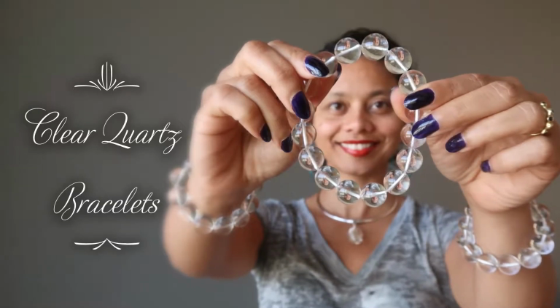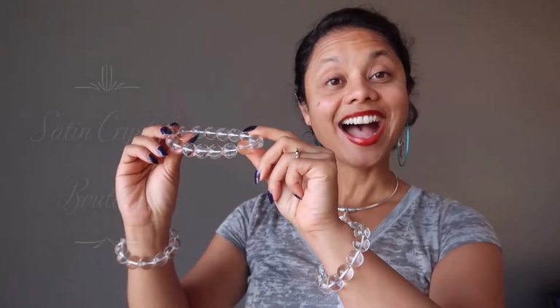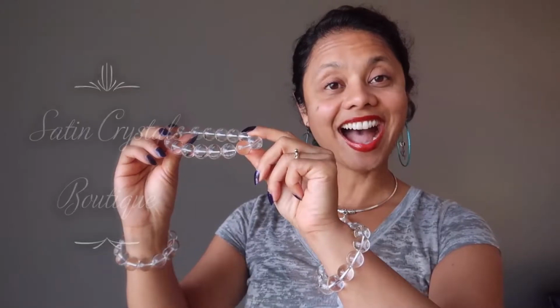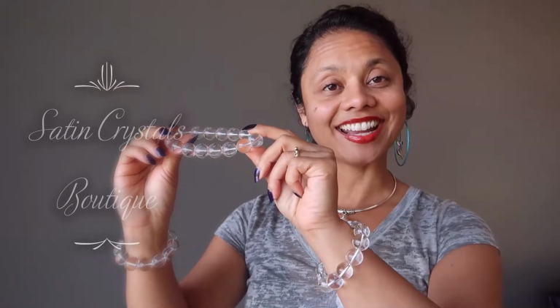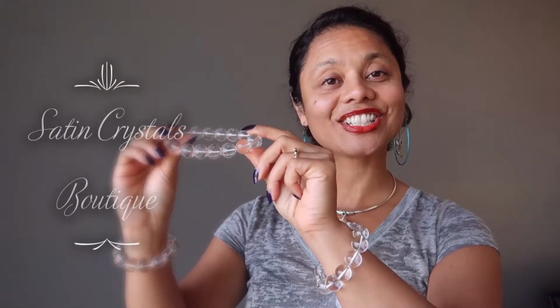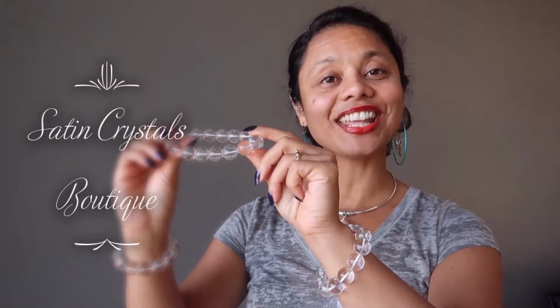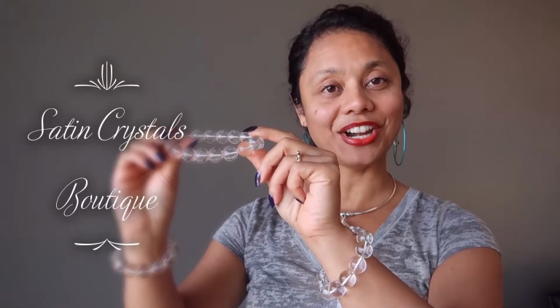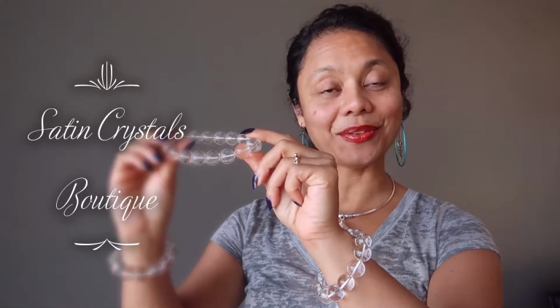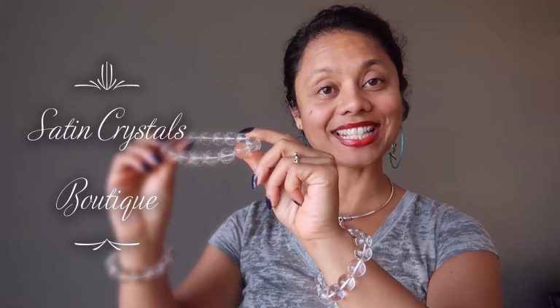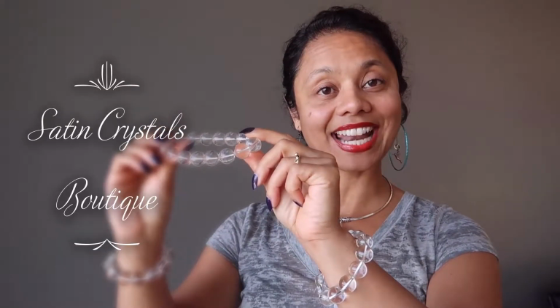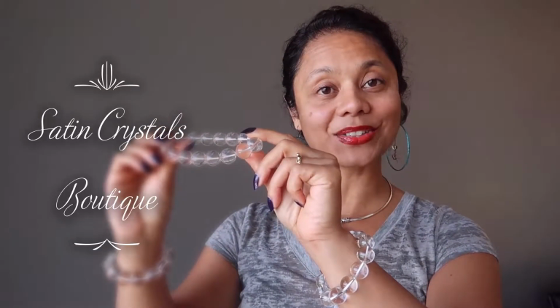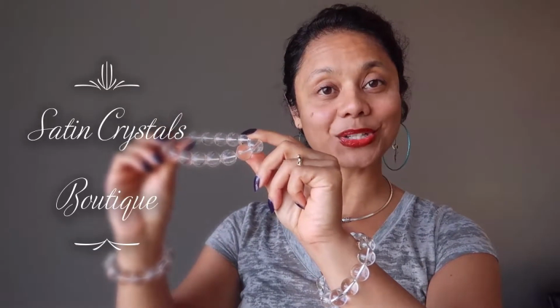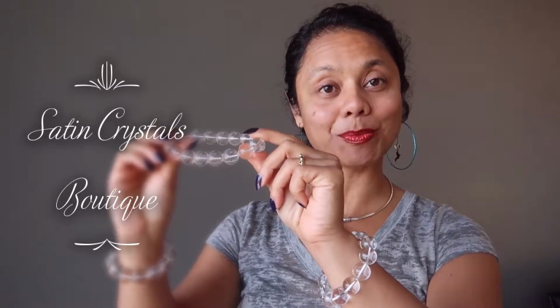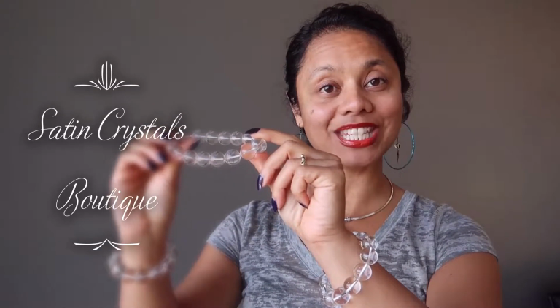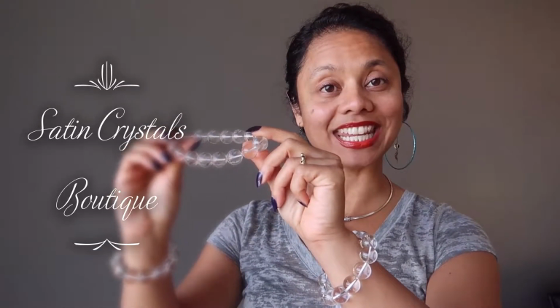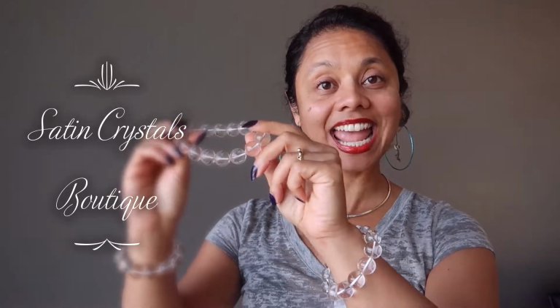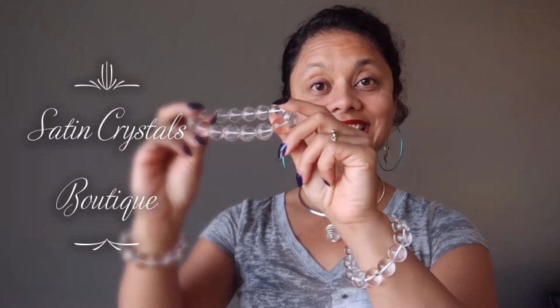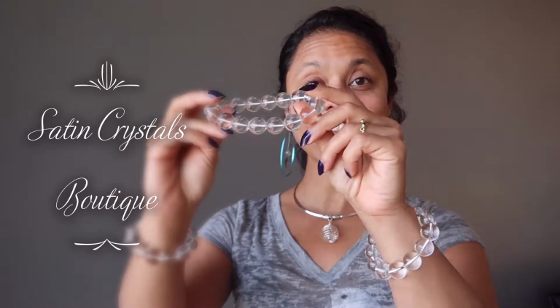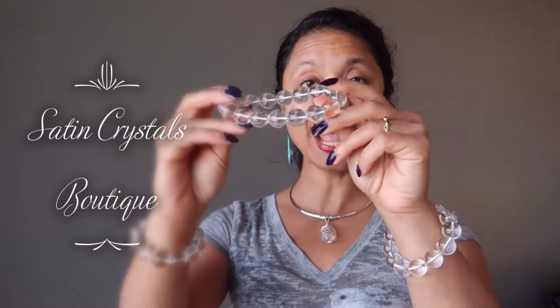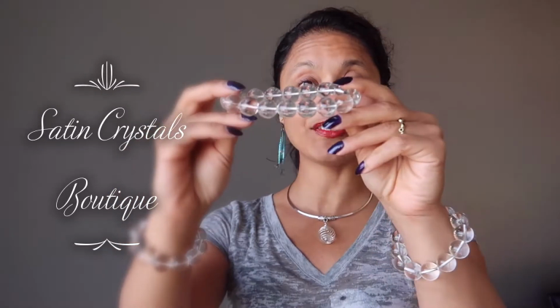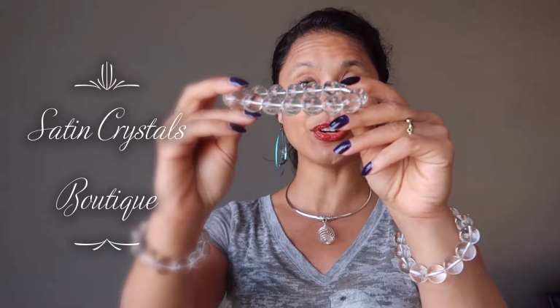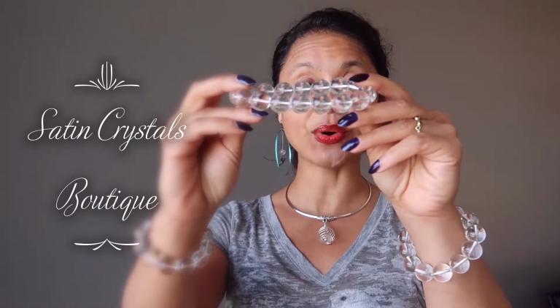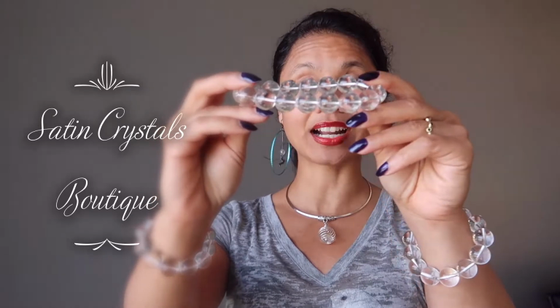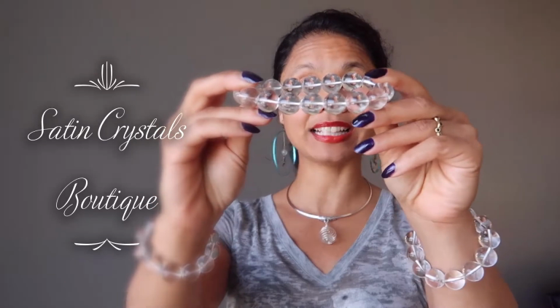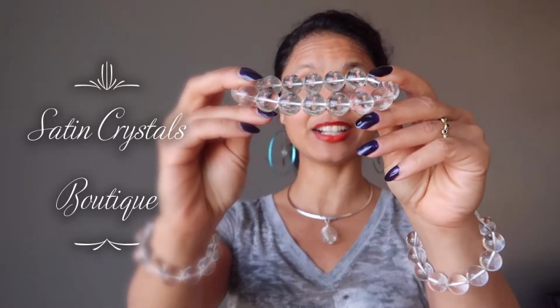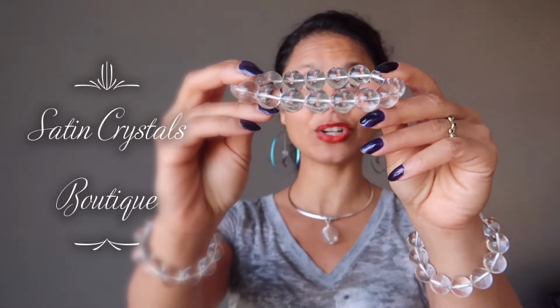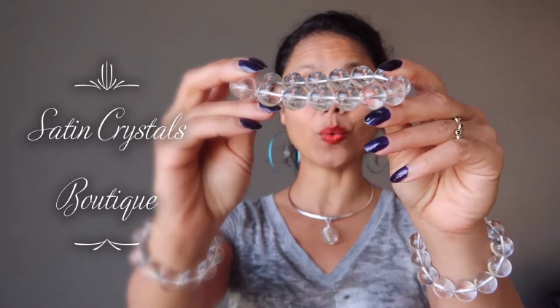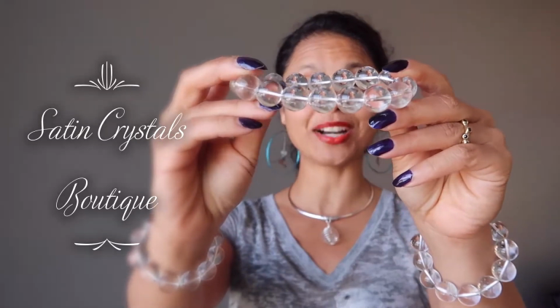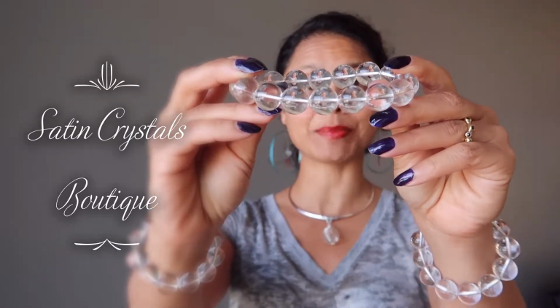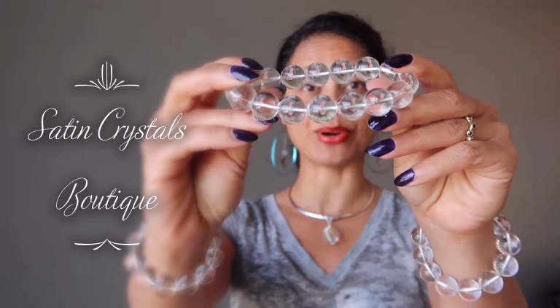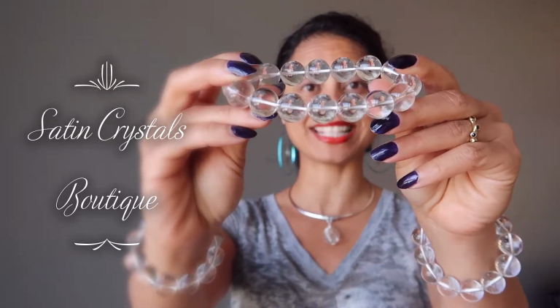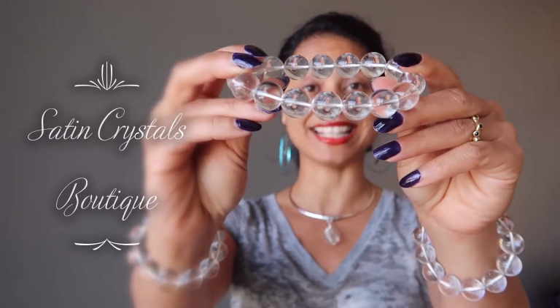Hi, Sheila here from the Satin Crystals Boutique, and today I have for you our clear quartz bracelets.